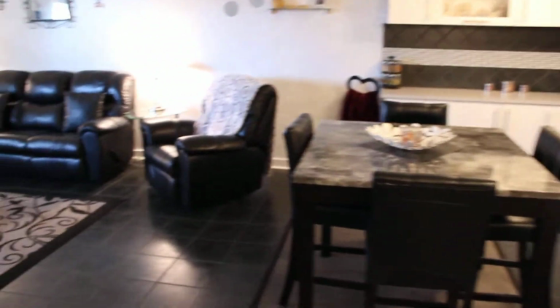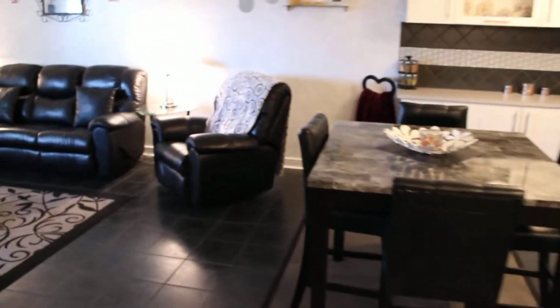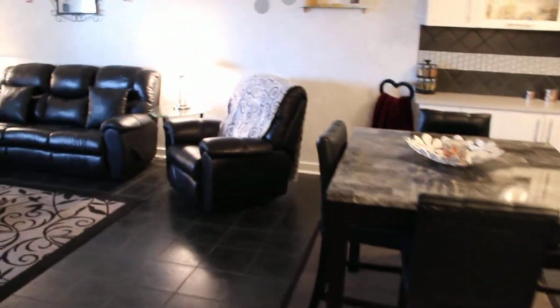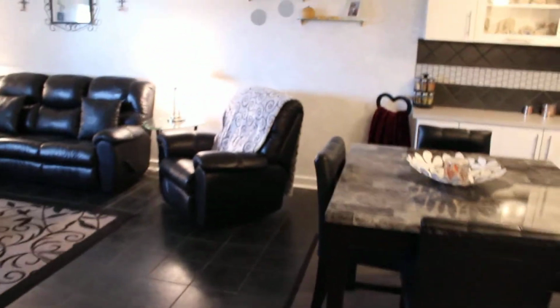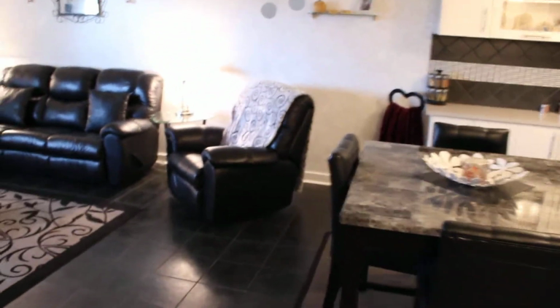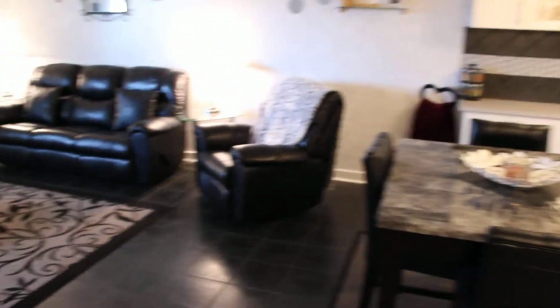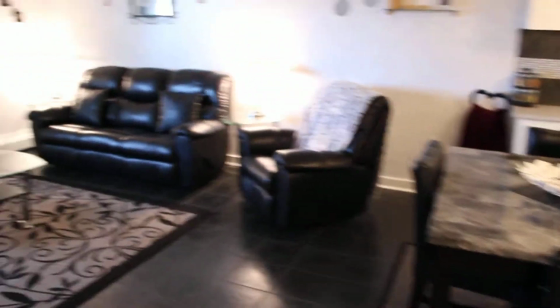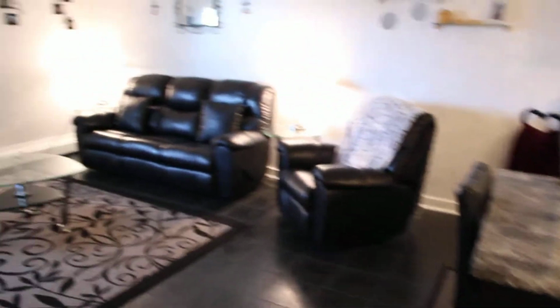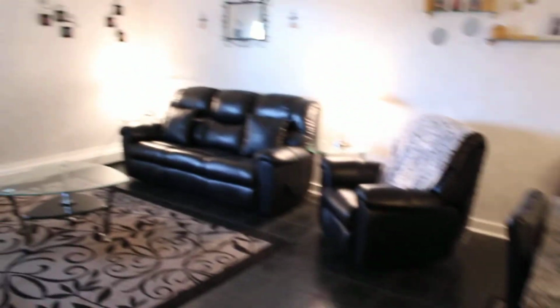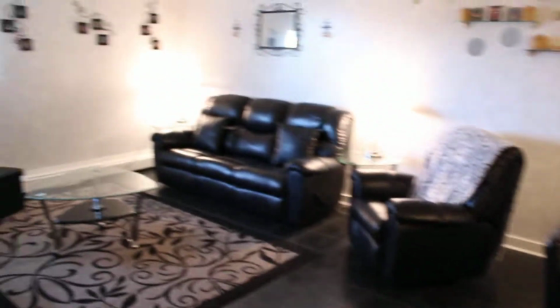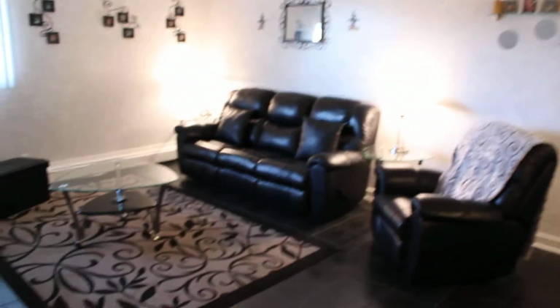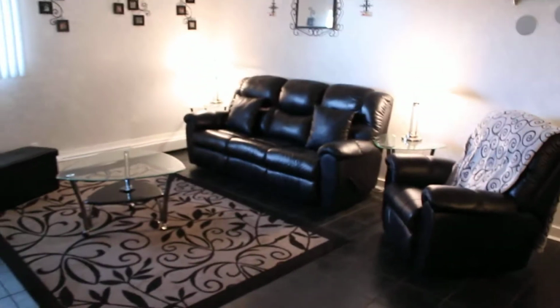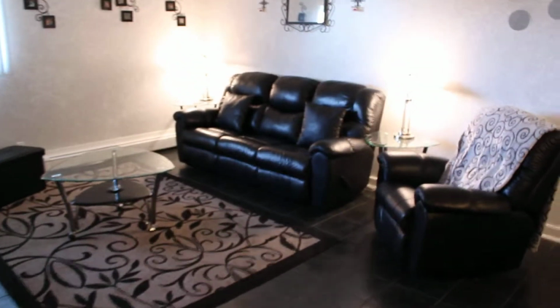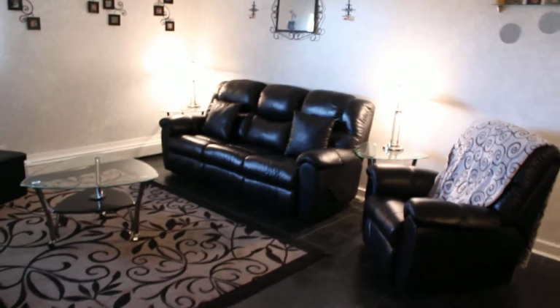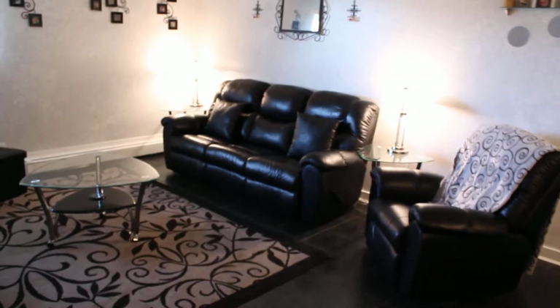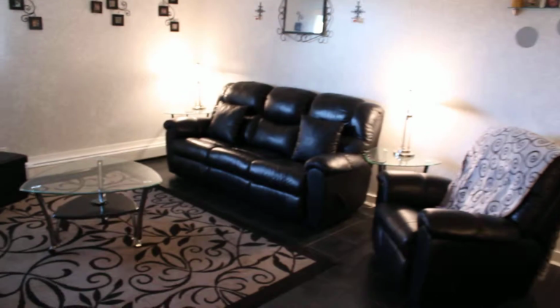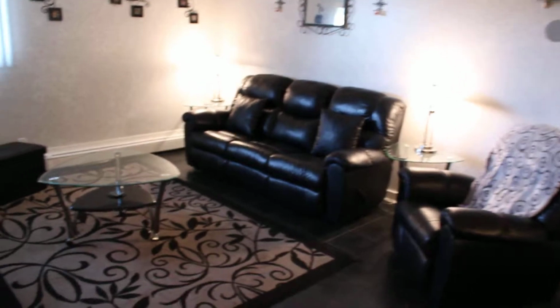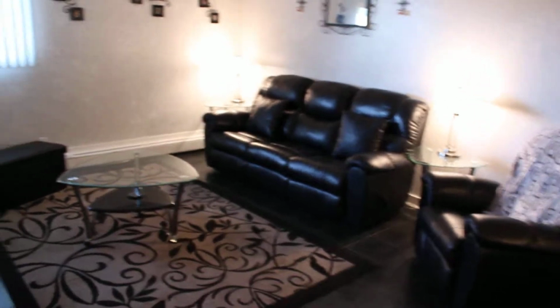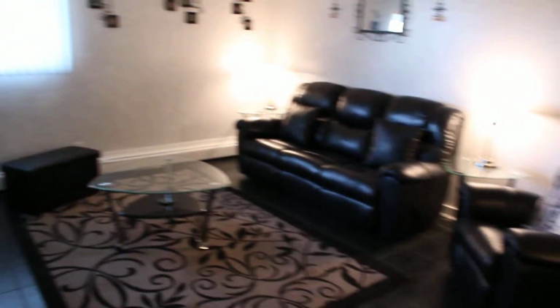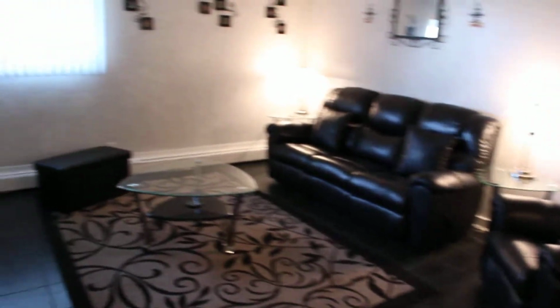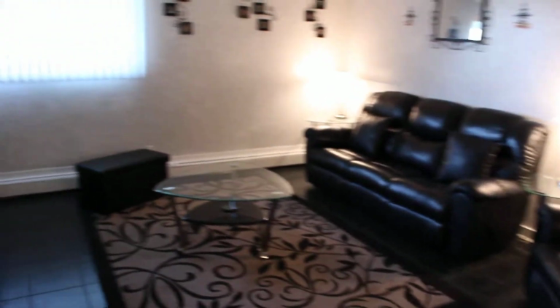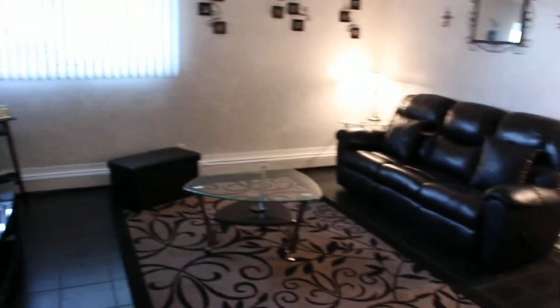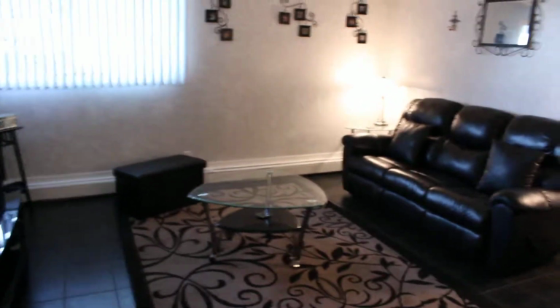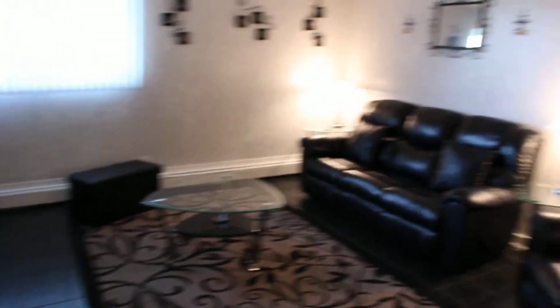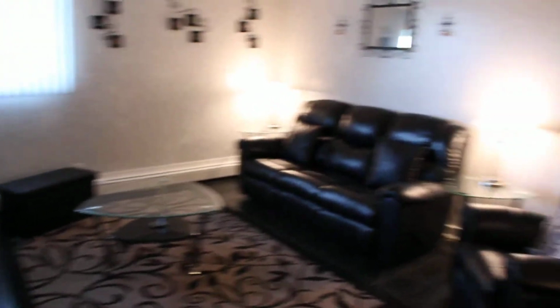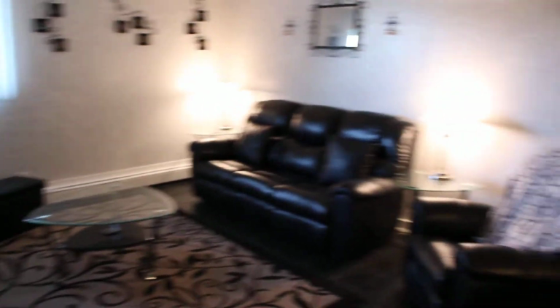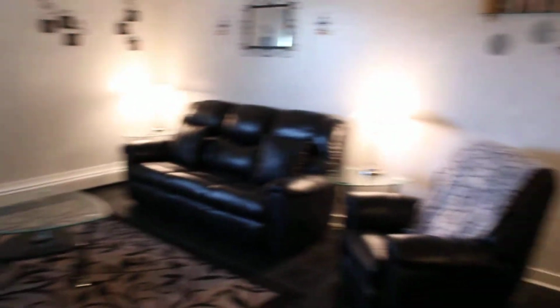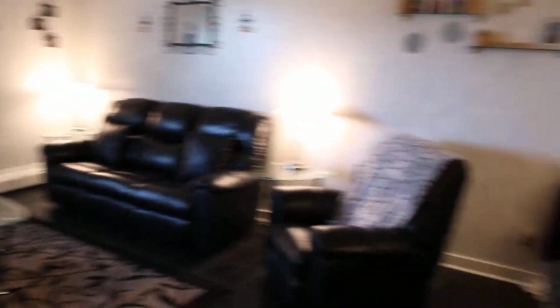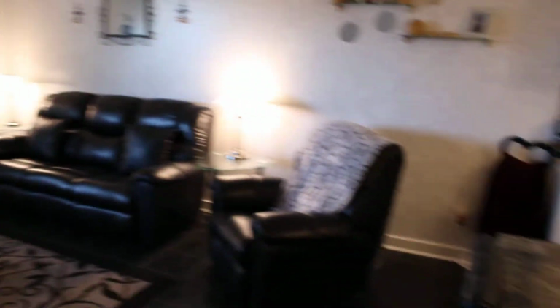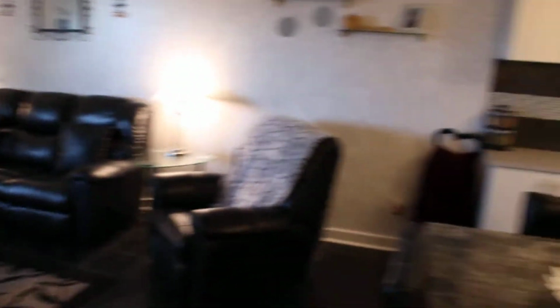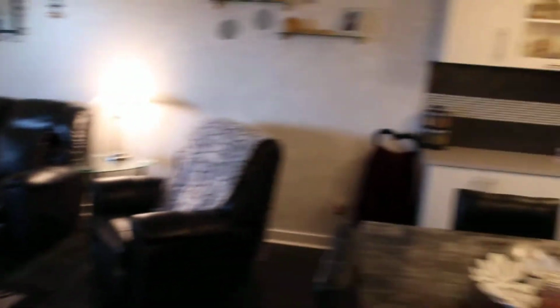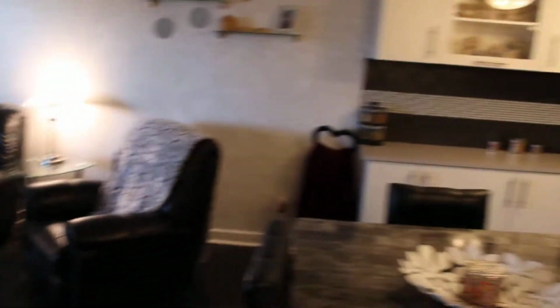Feel free to give us a call anytime and we'll get you in here real quick to show it. It's Justin with lethbridgerealestate.com and we will talk to you soon.